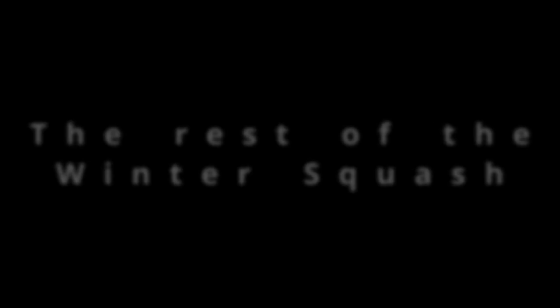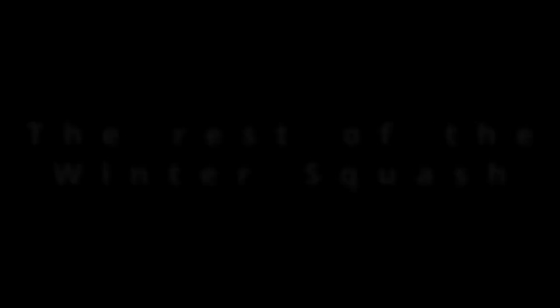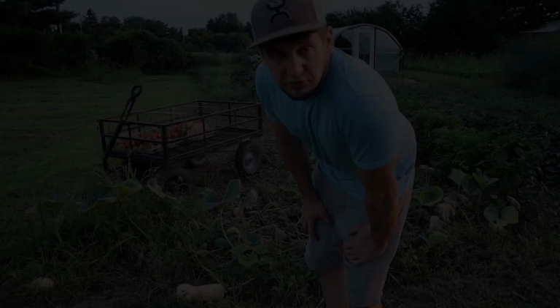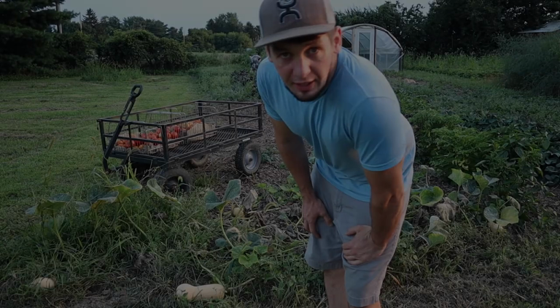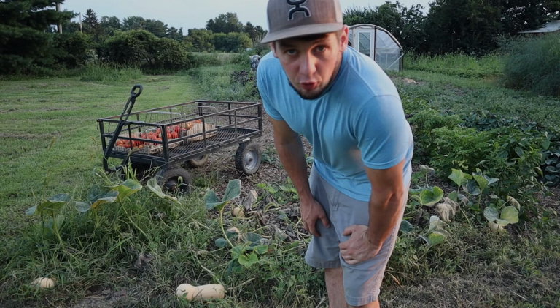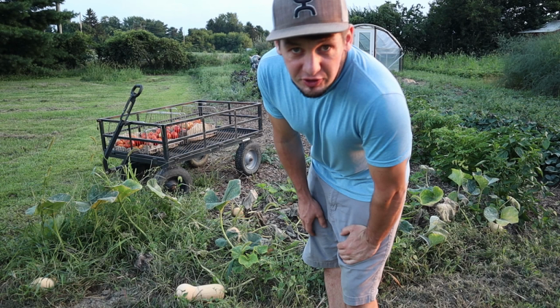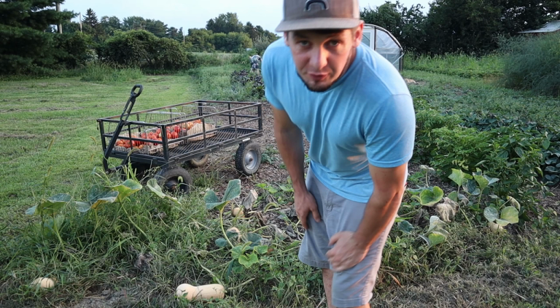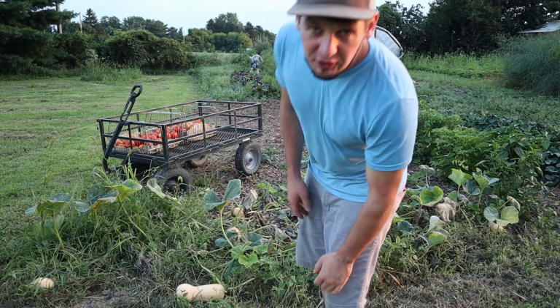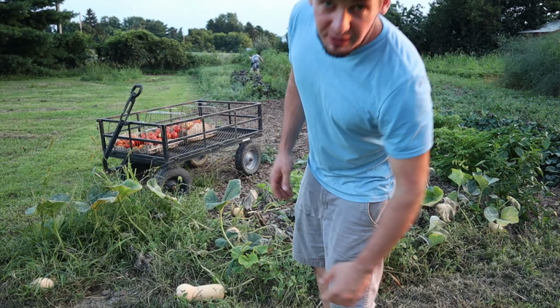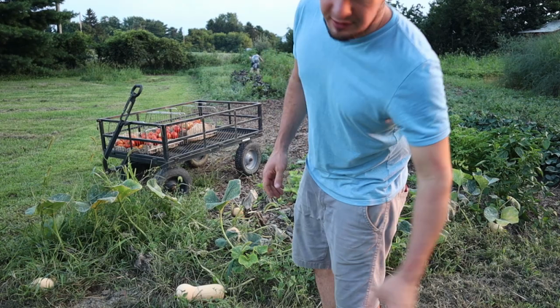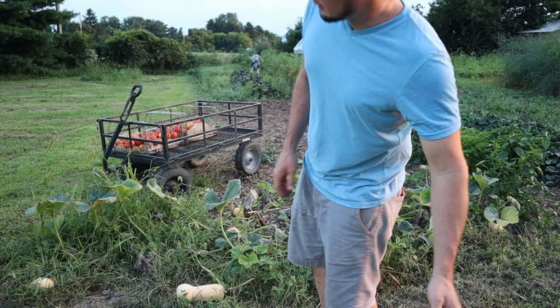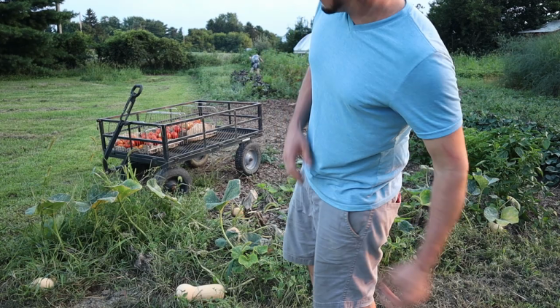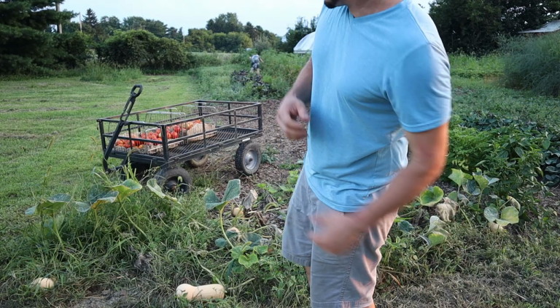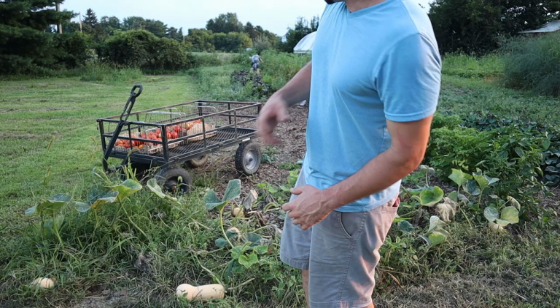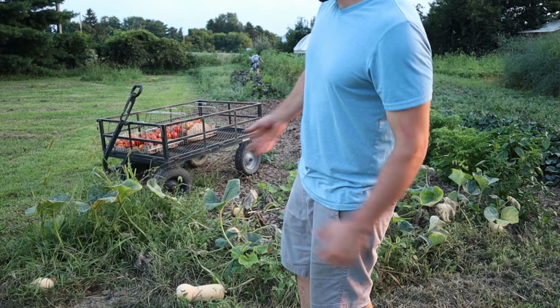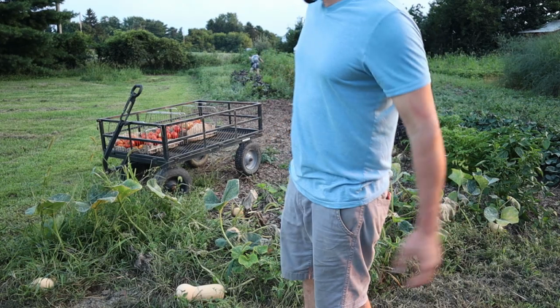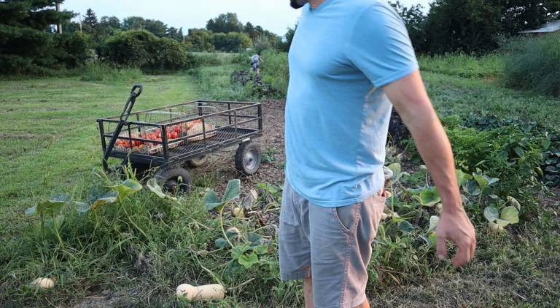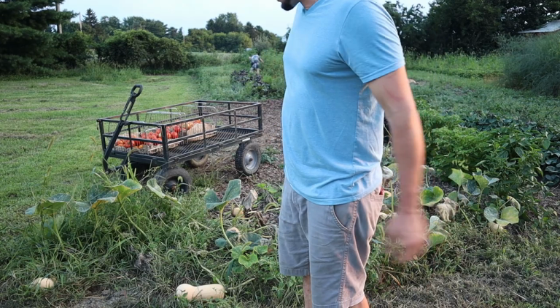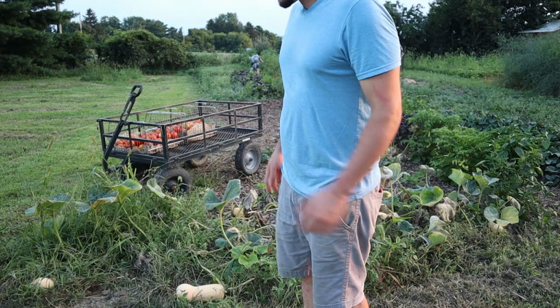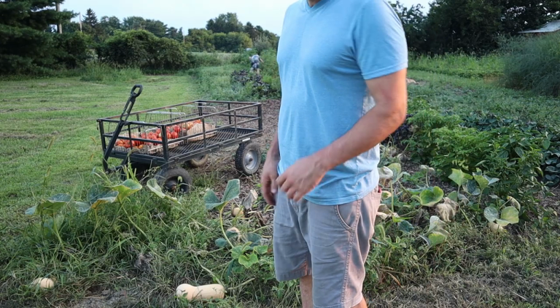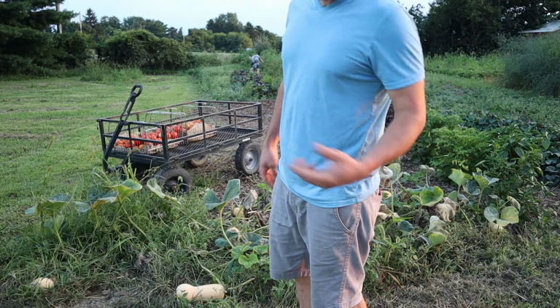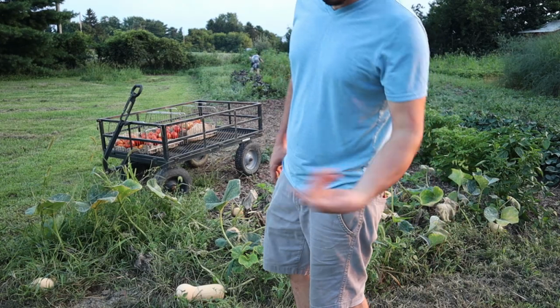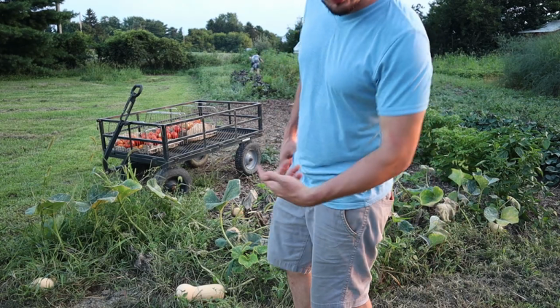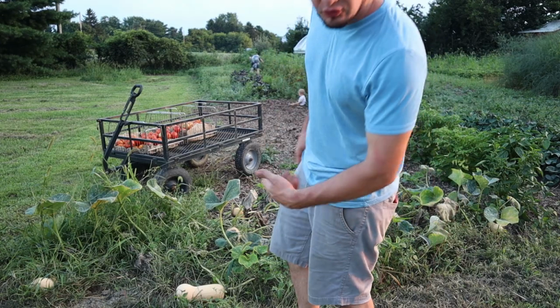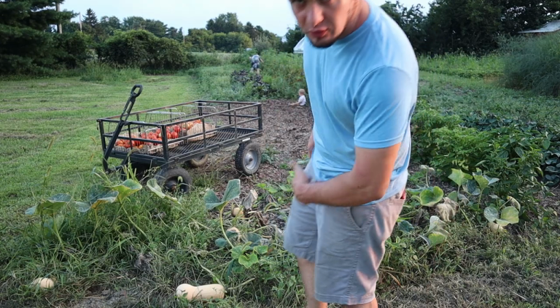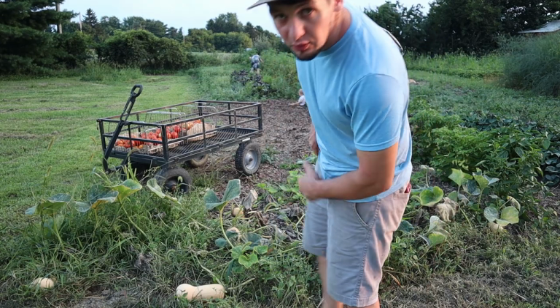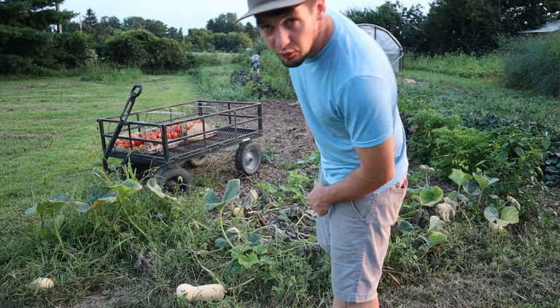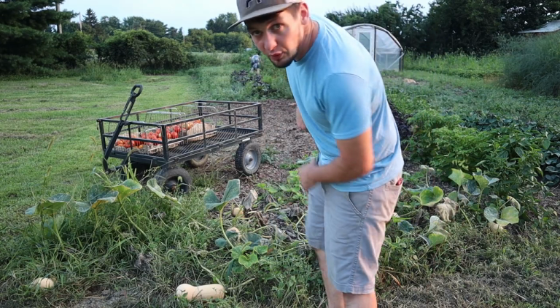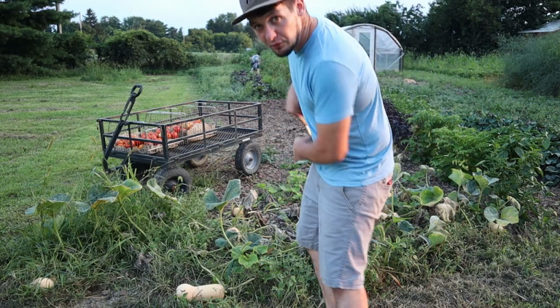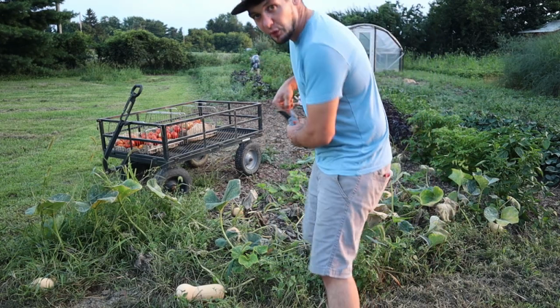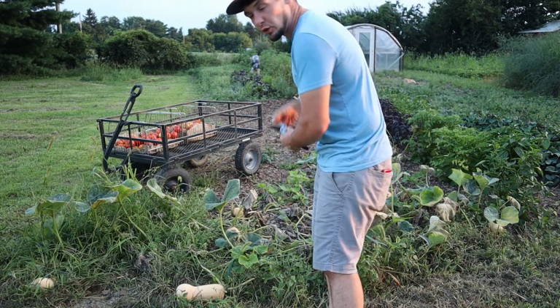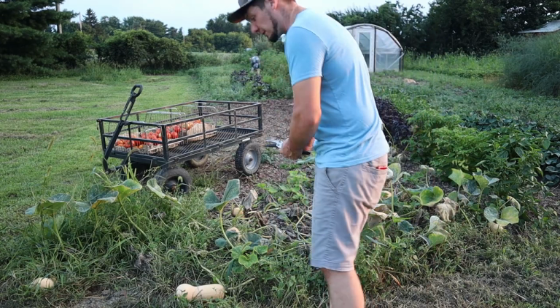Just got a whole bunch of tomatoes picked and these squash are ready to go, so I'm gonna grab those real quick before we go in.